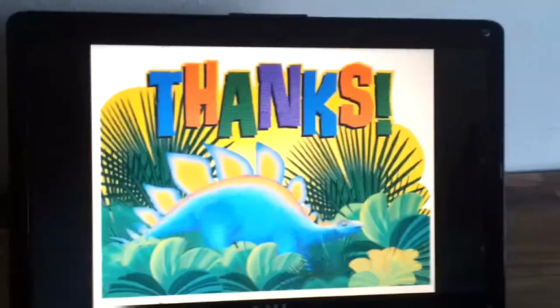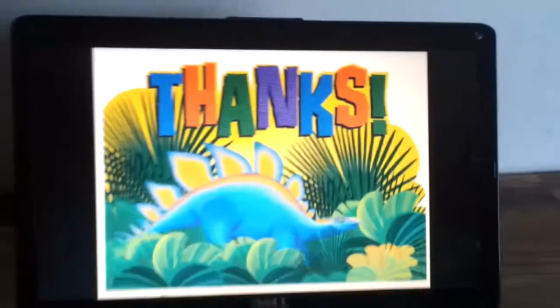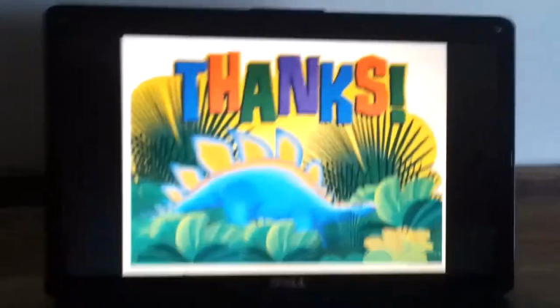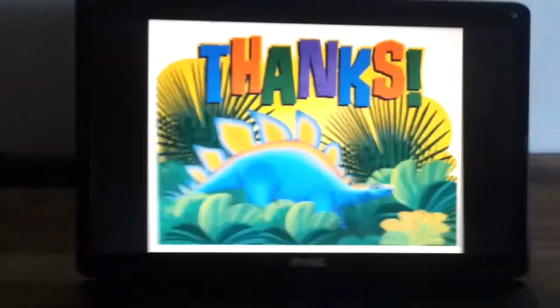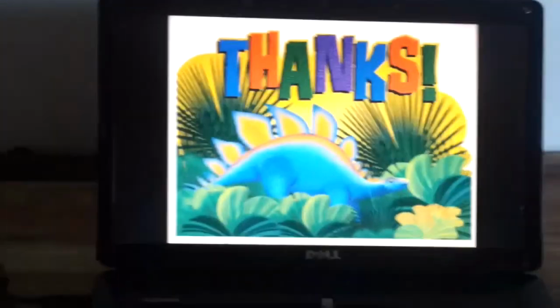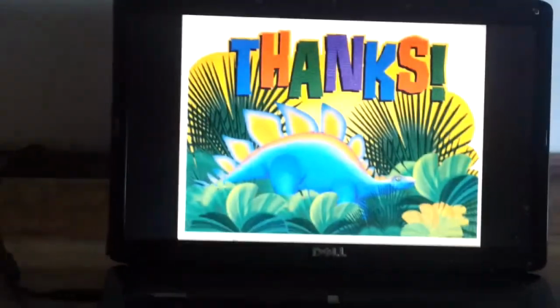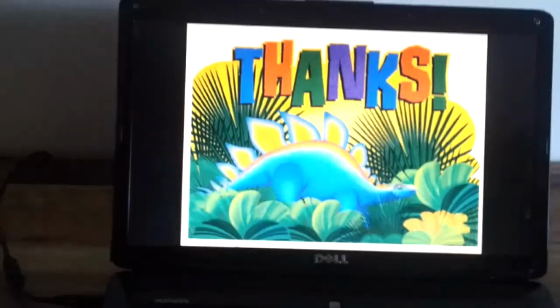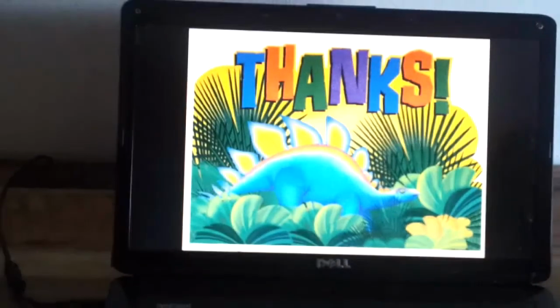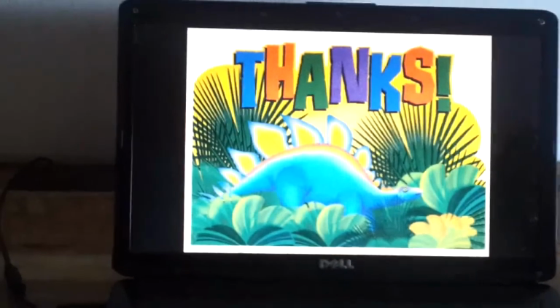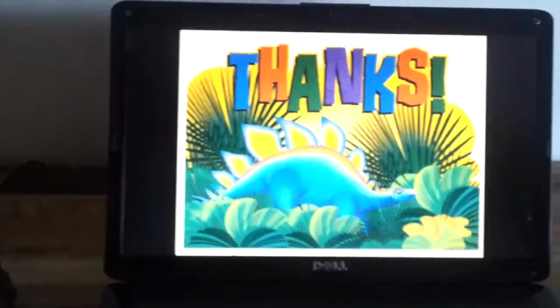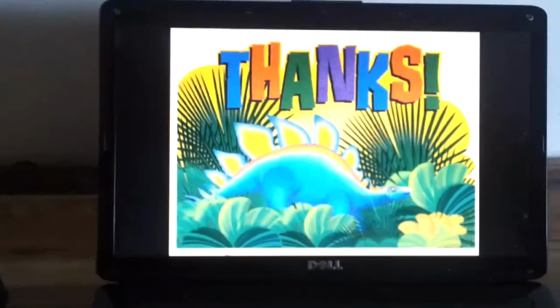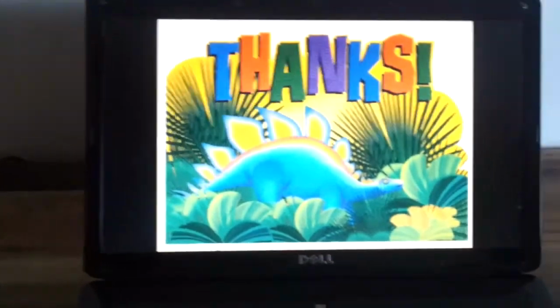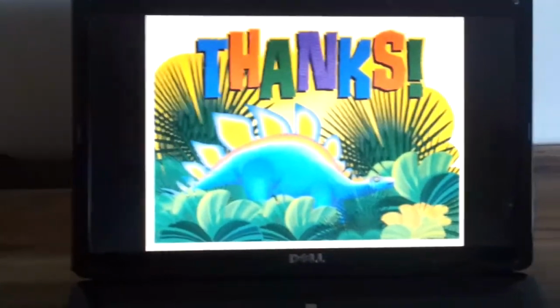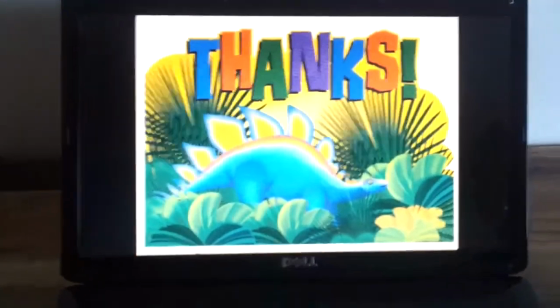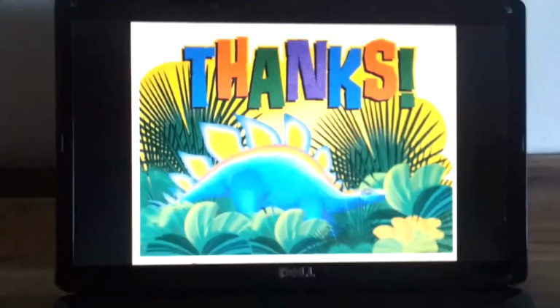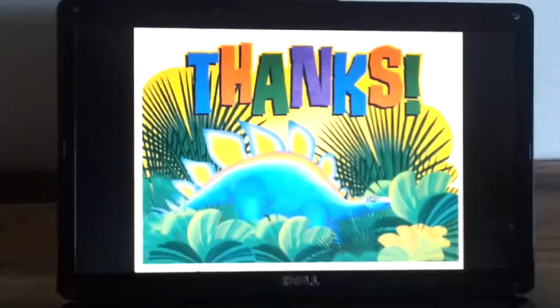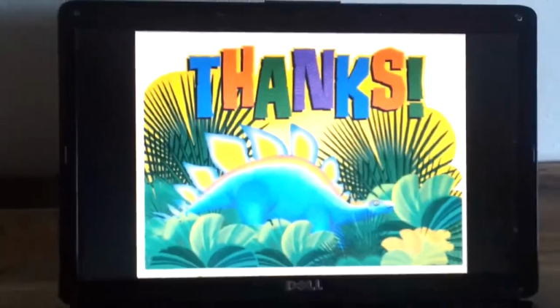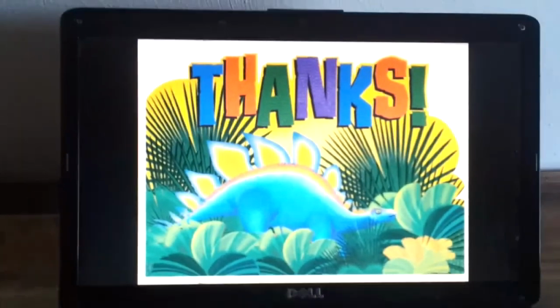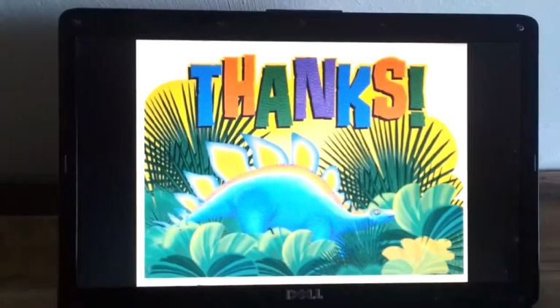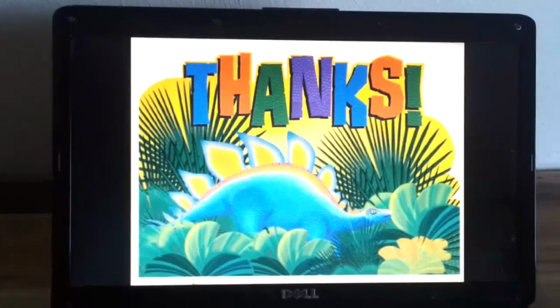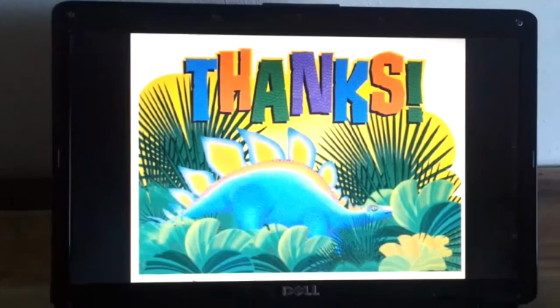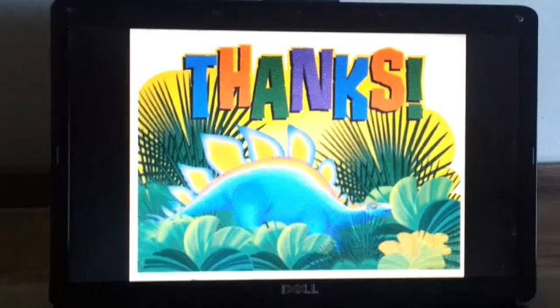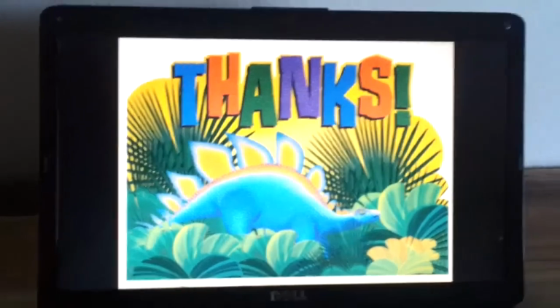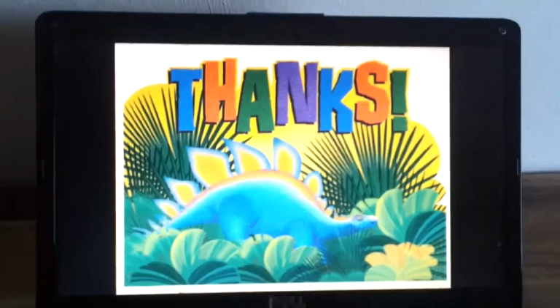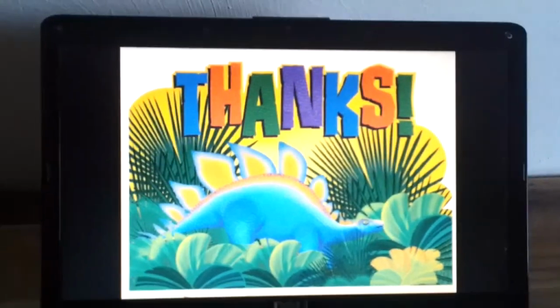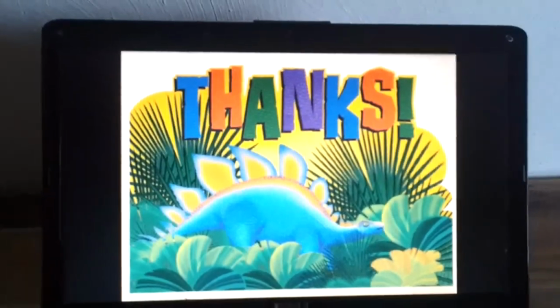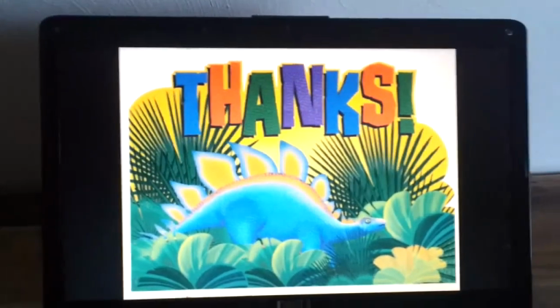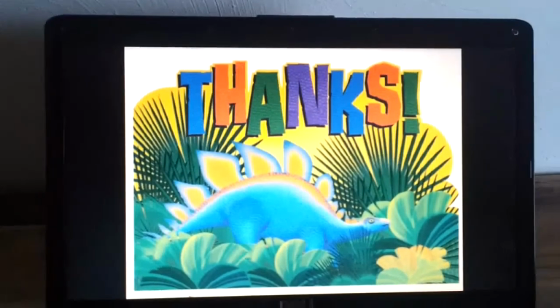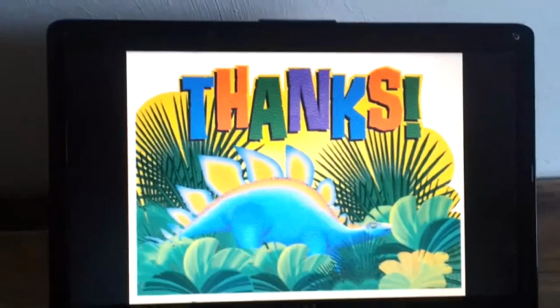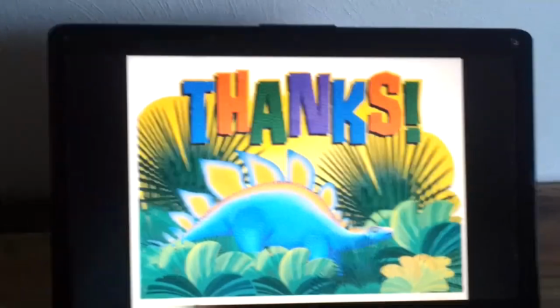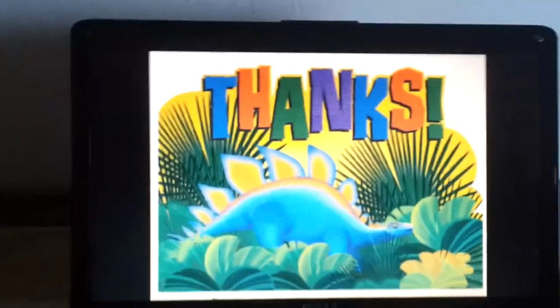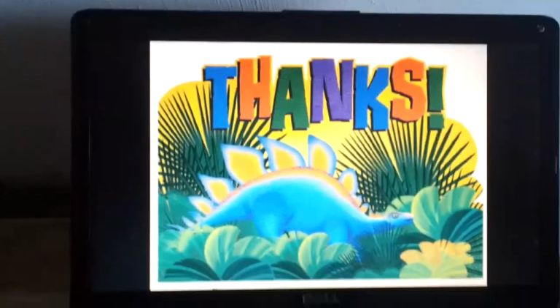Okay, thank you for listening to the Prehistoric Animal Facts. Goodbye!